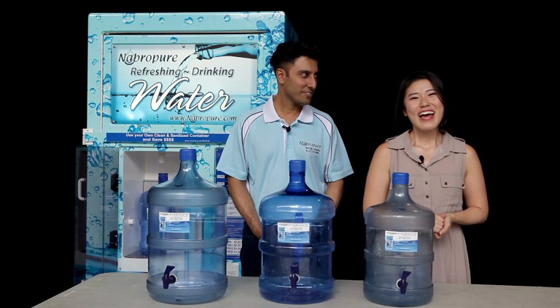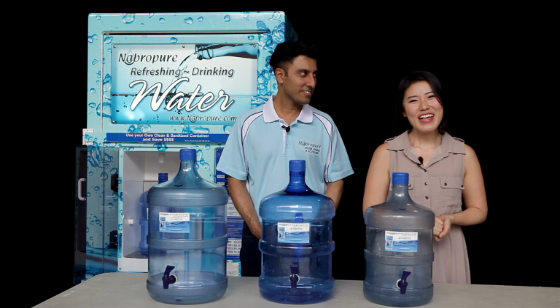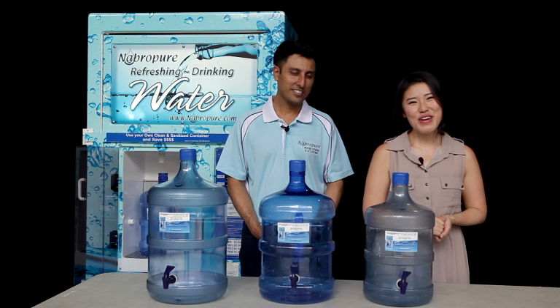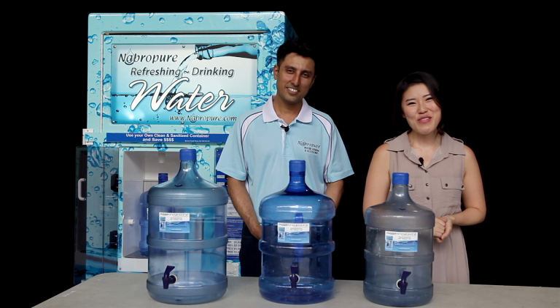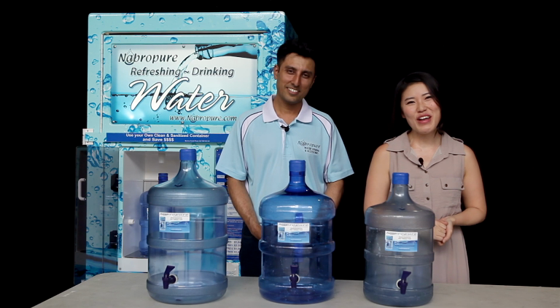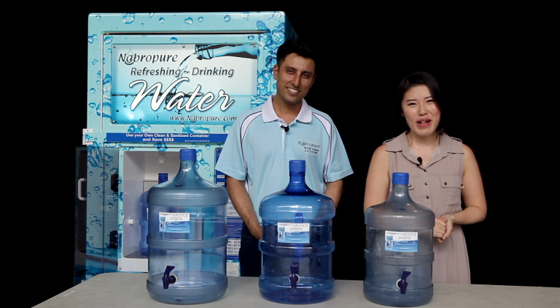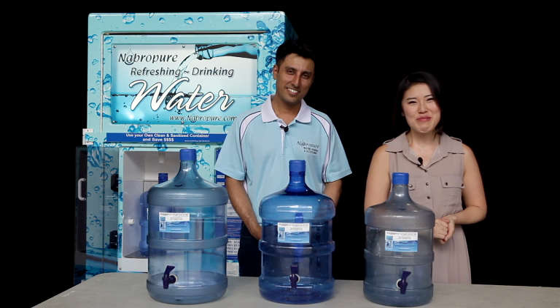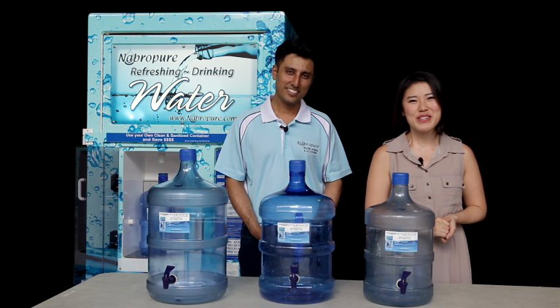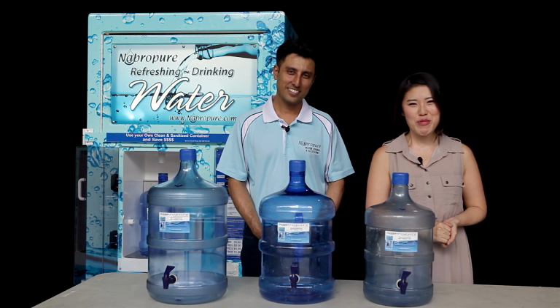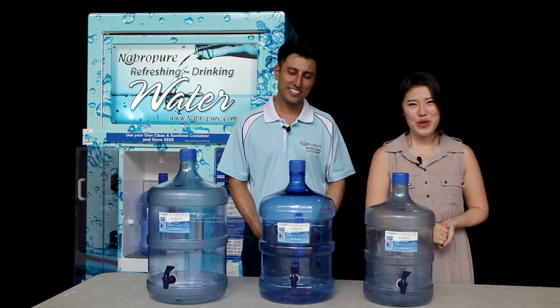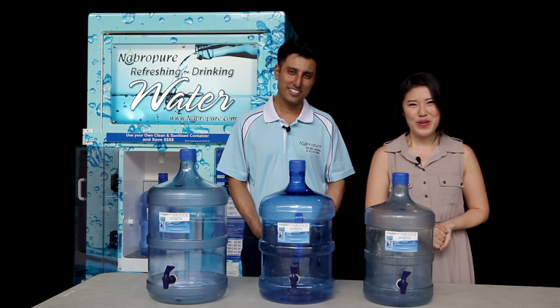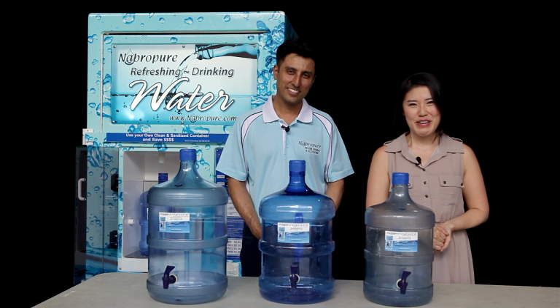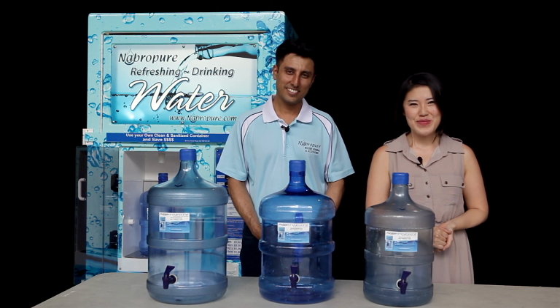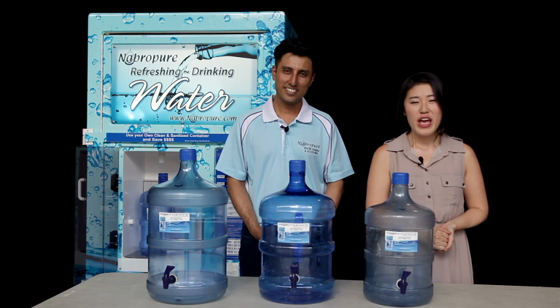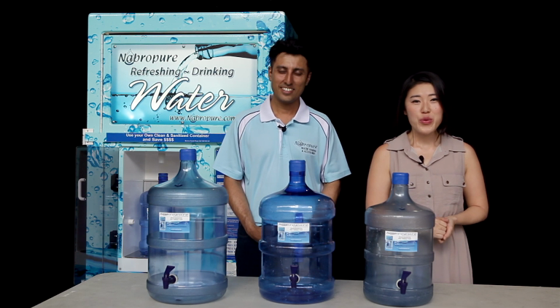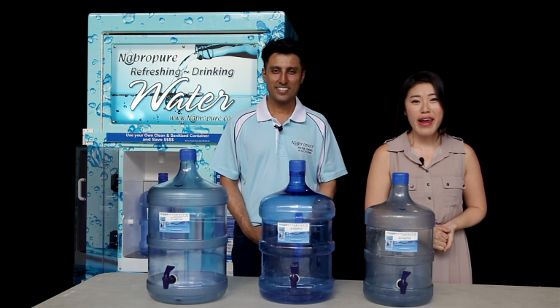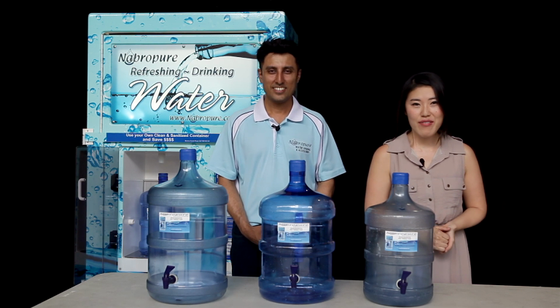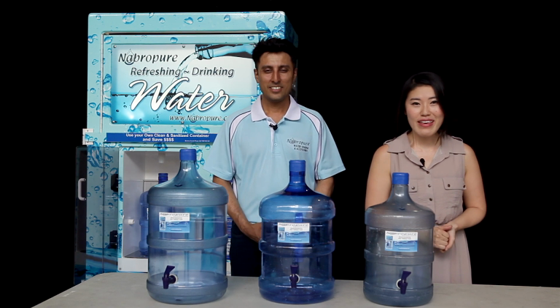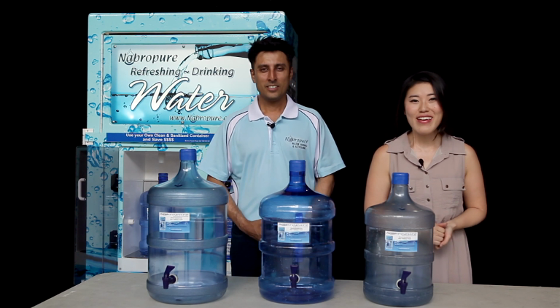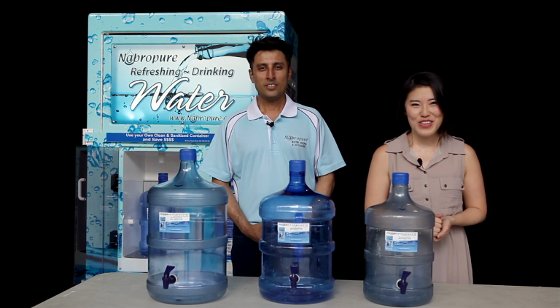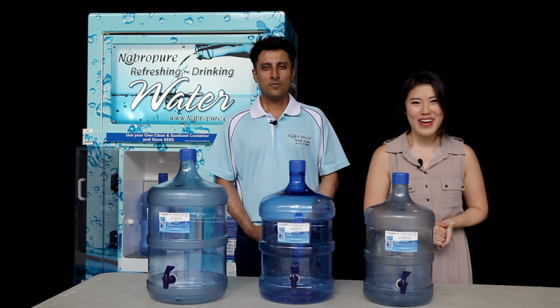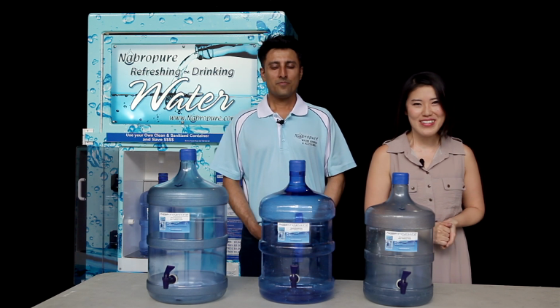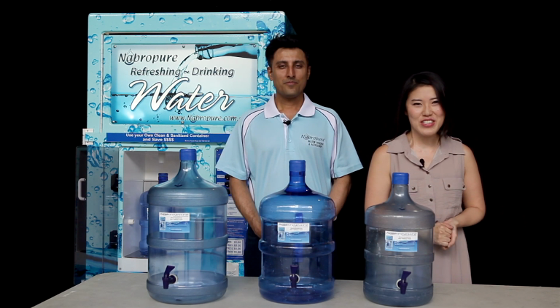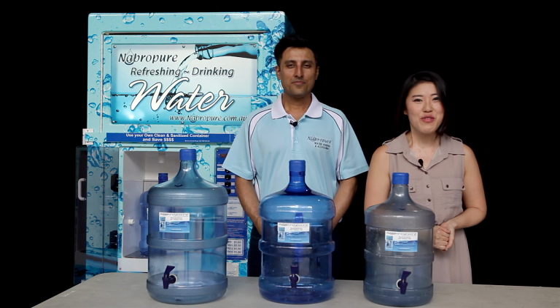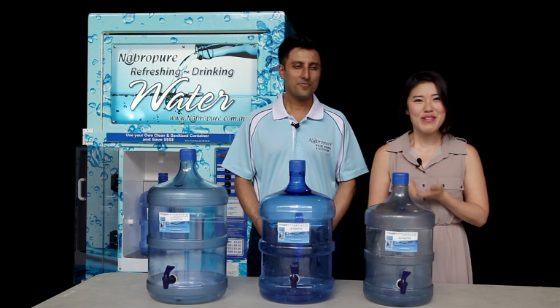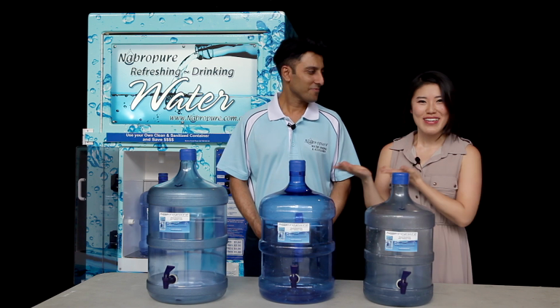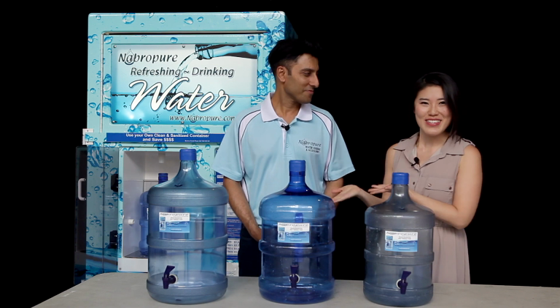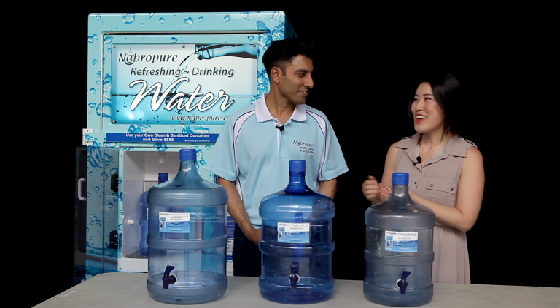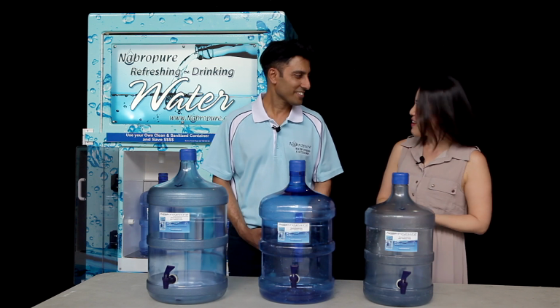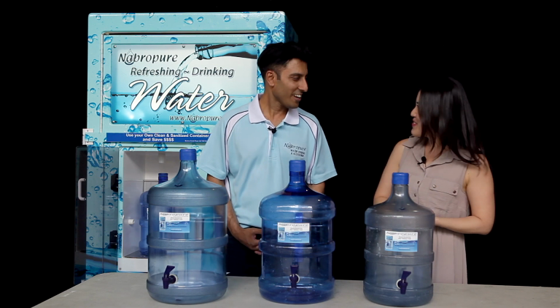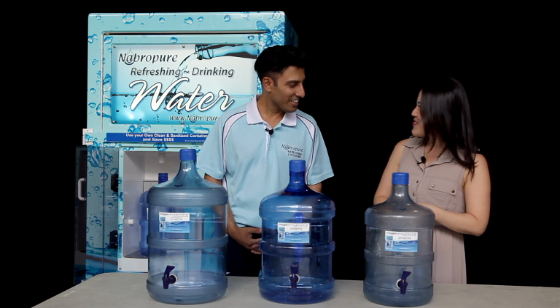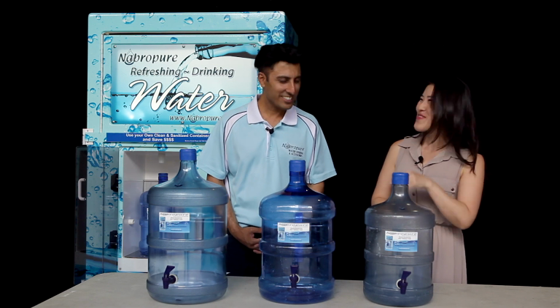Hello everyone. Welcome to Nabra Pure Water. We are having a Q&A session with our technician. Hello. Hi Lark.